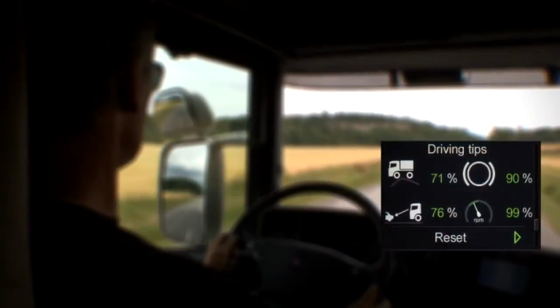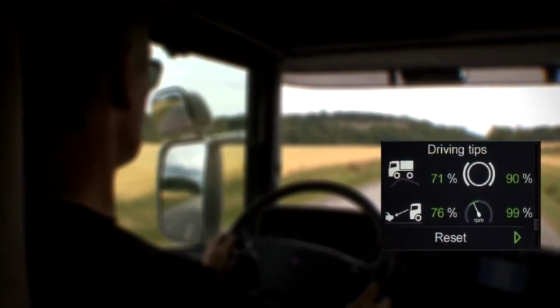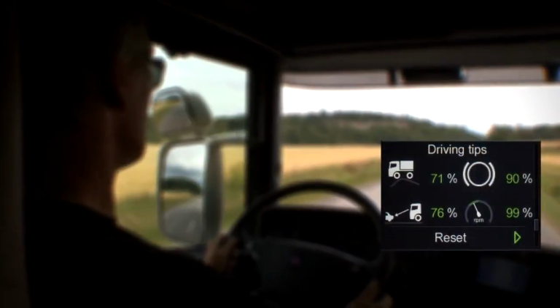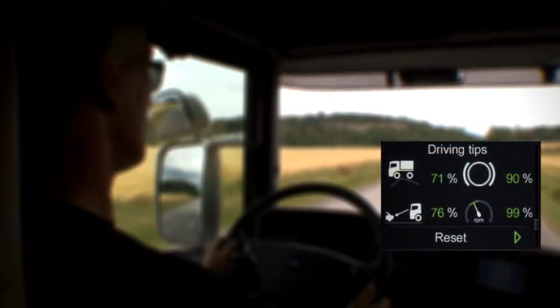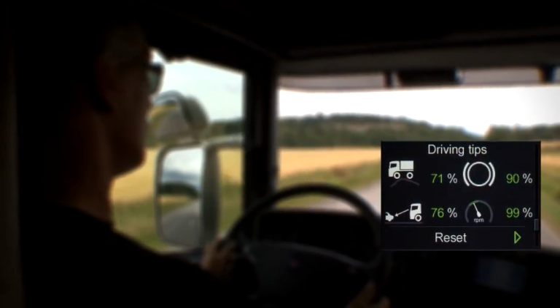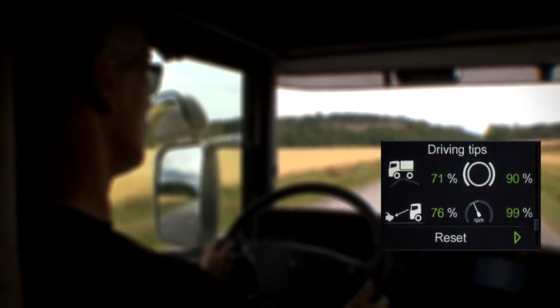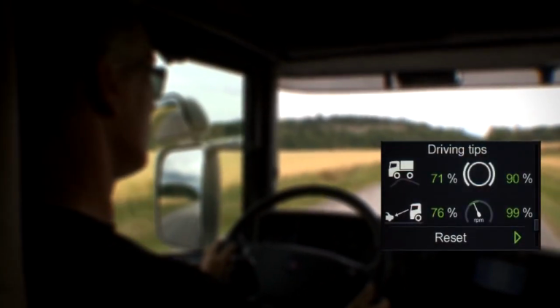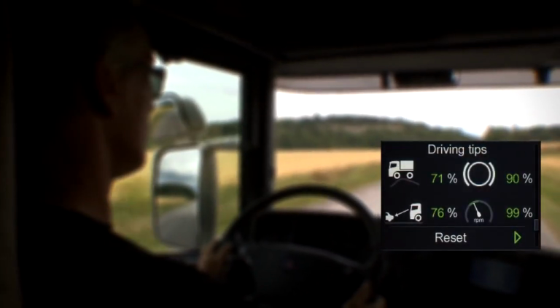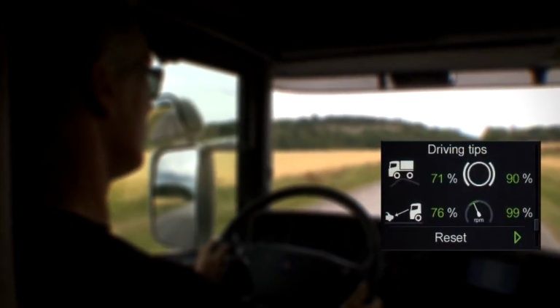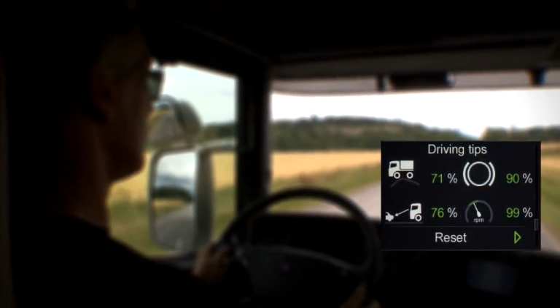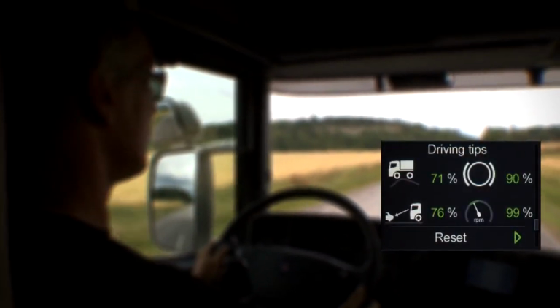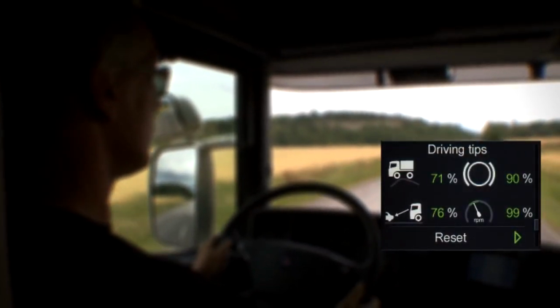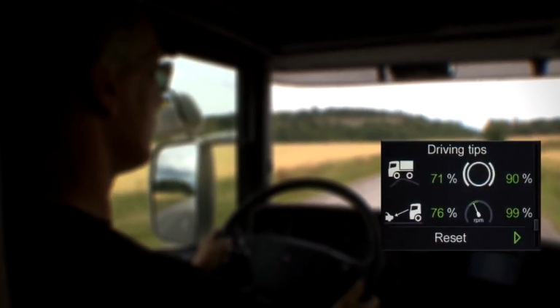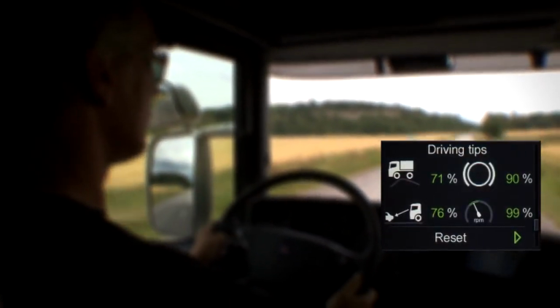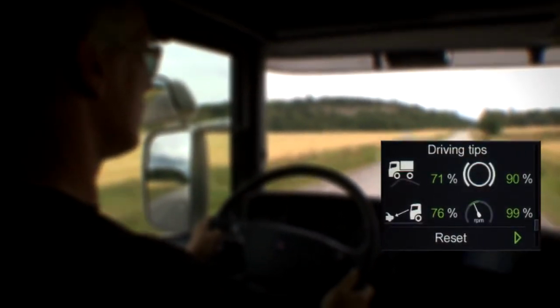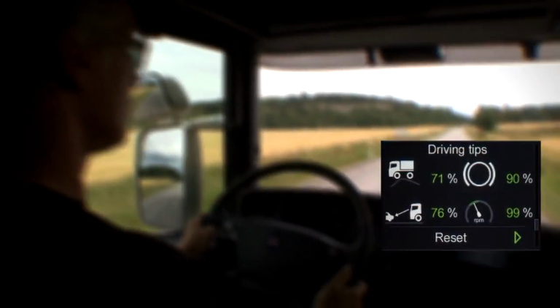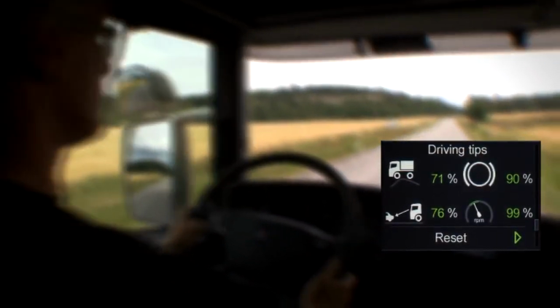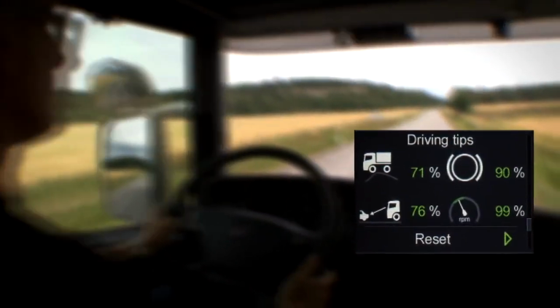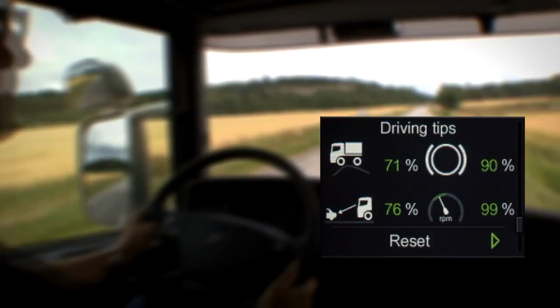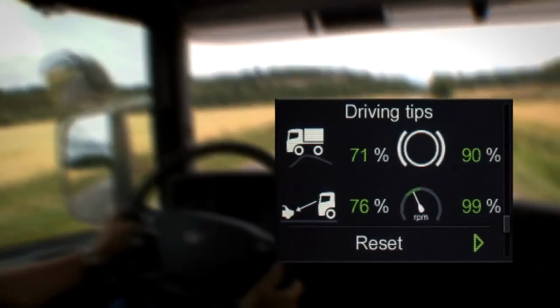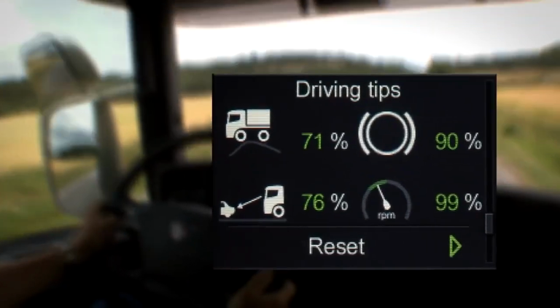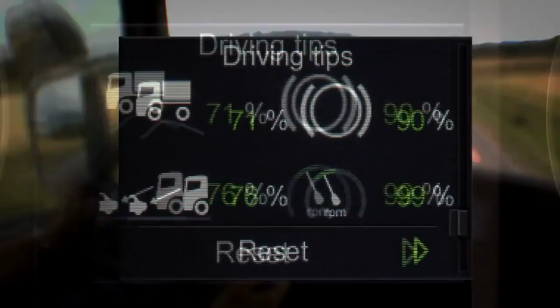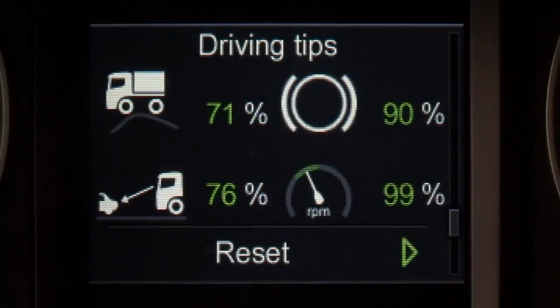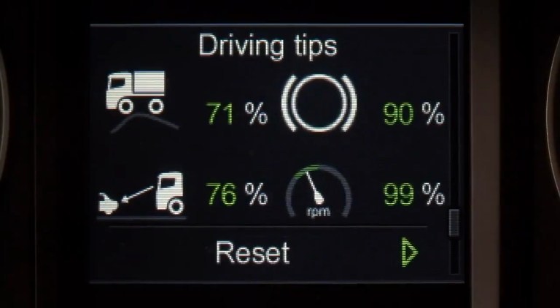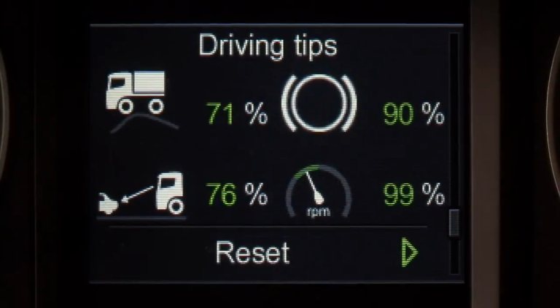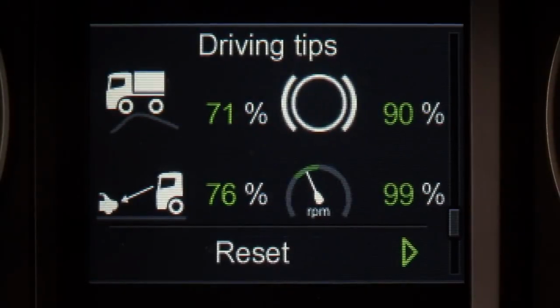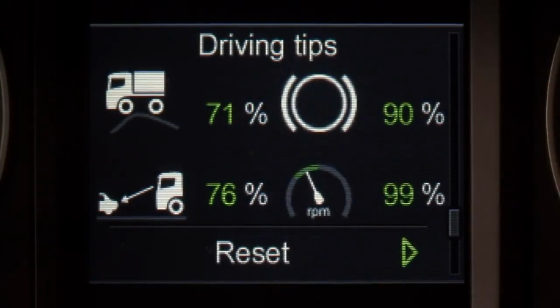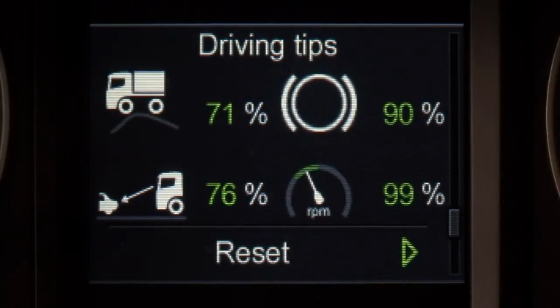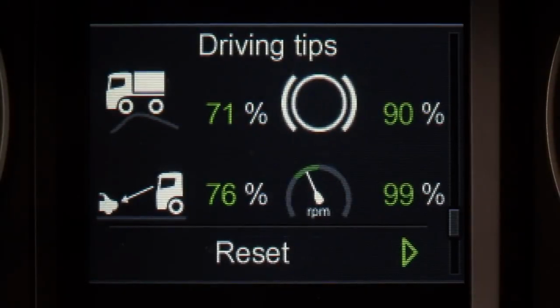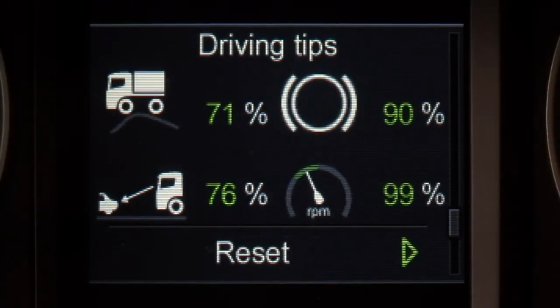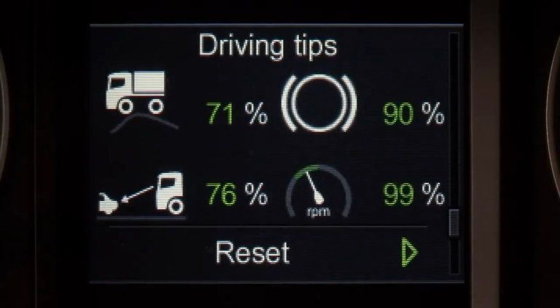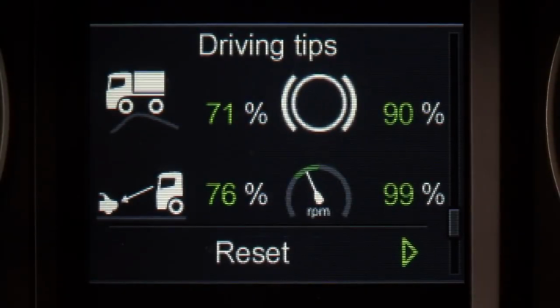At the end of the trip, you can get the overall score for all four parameters.